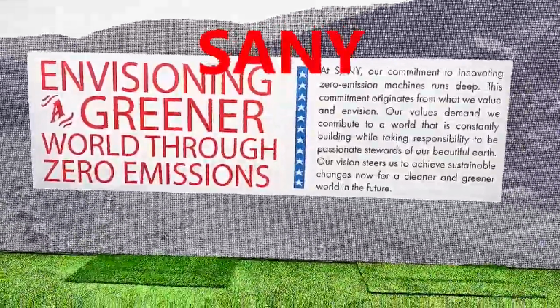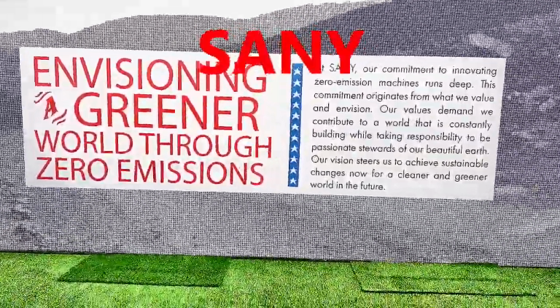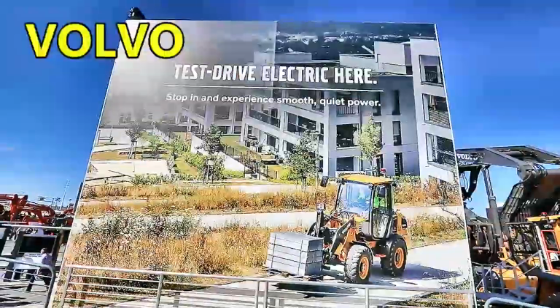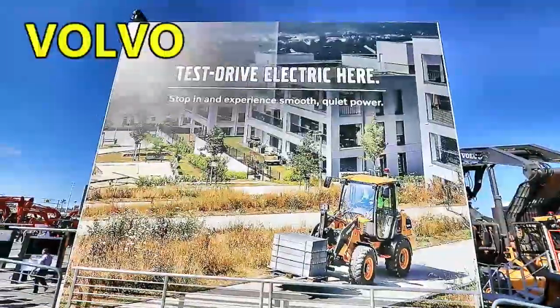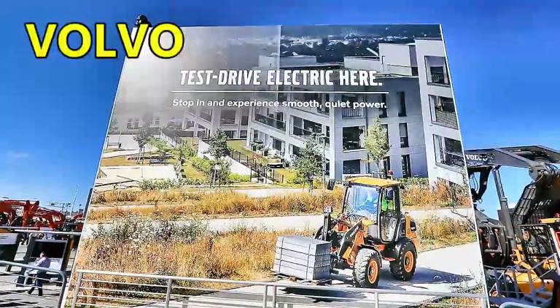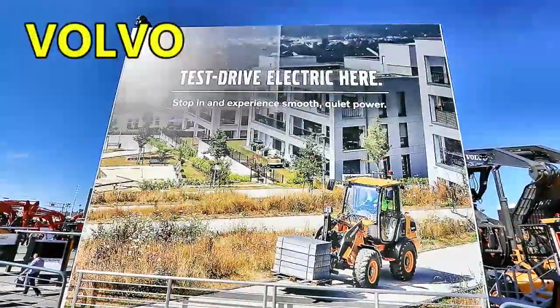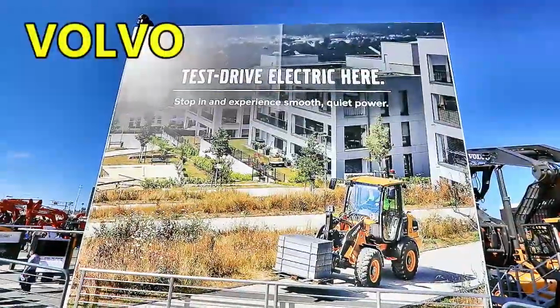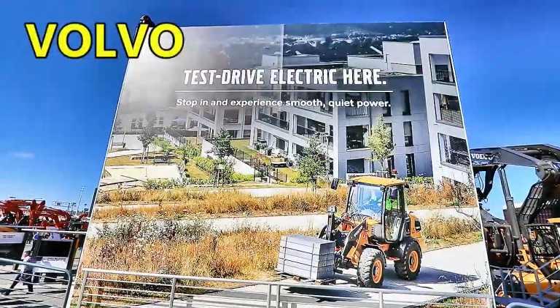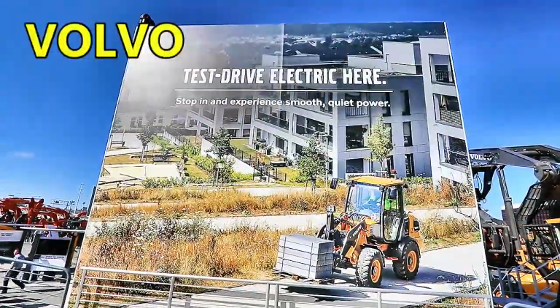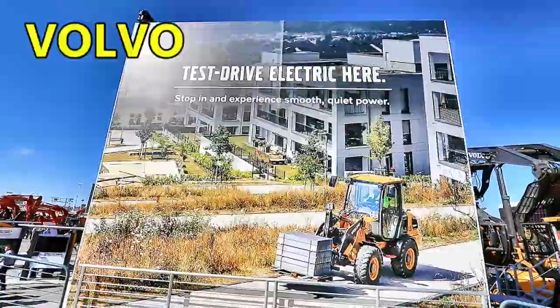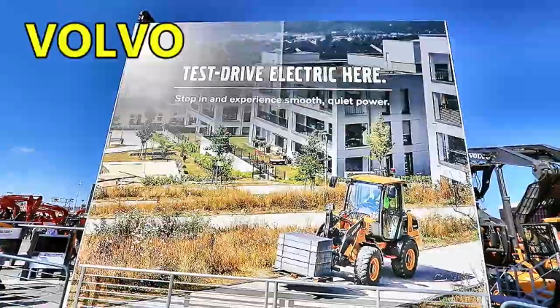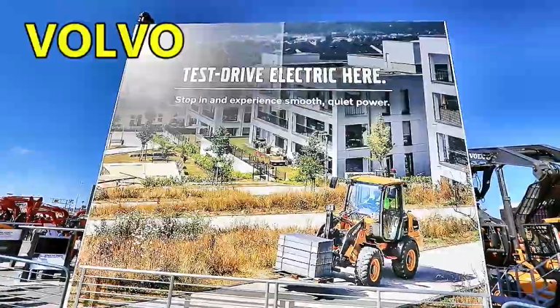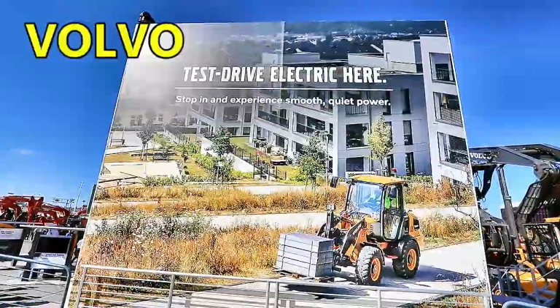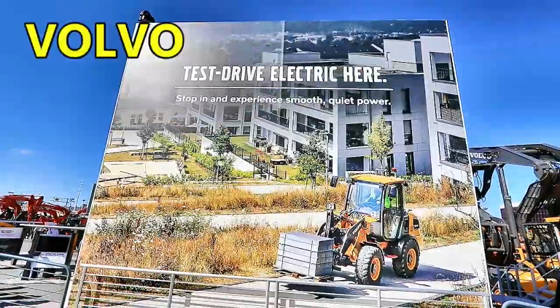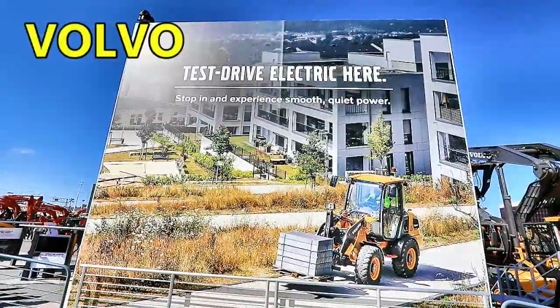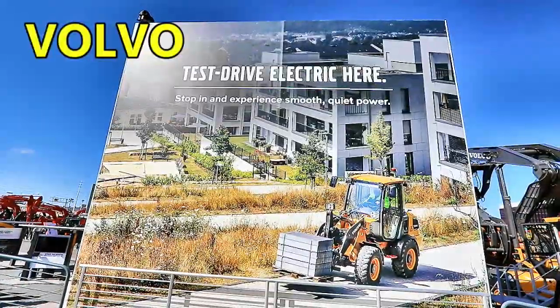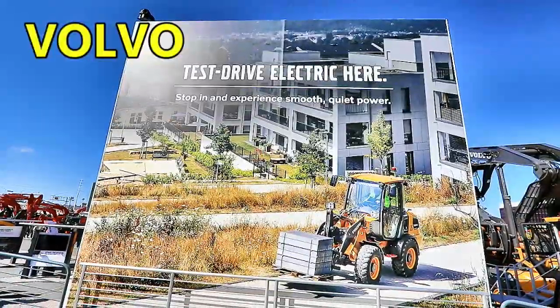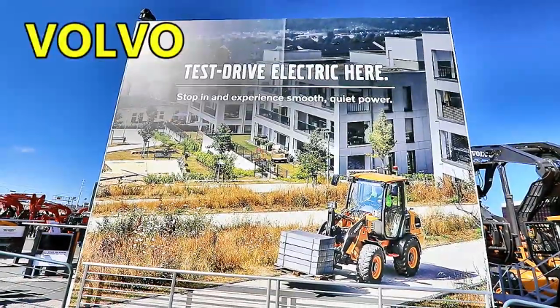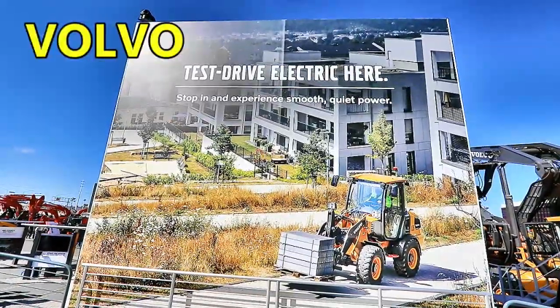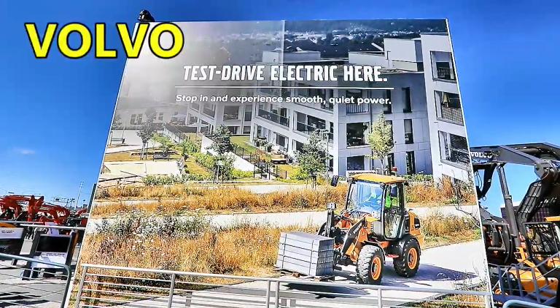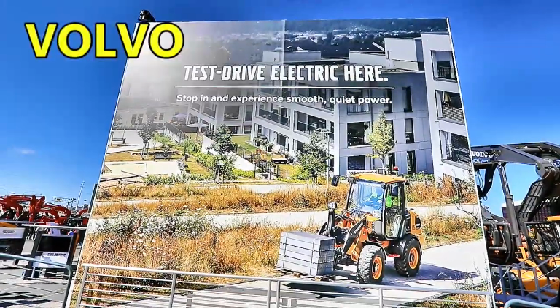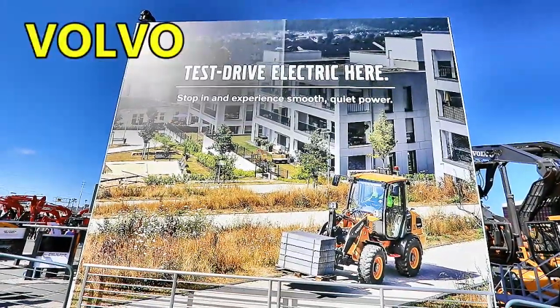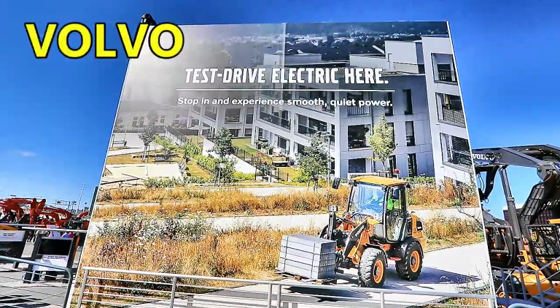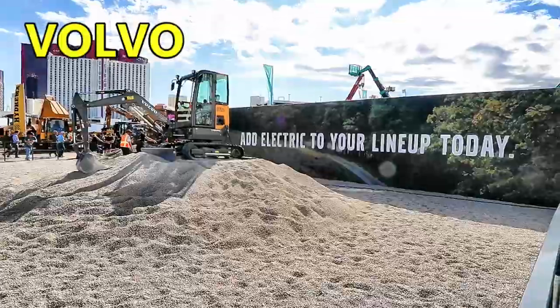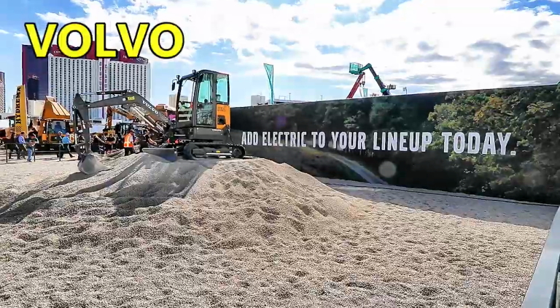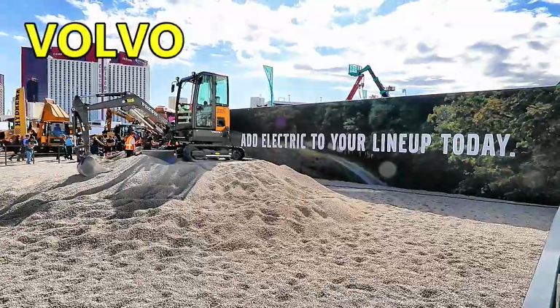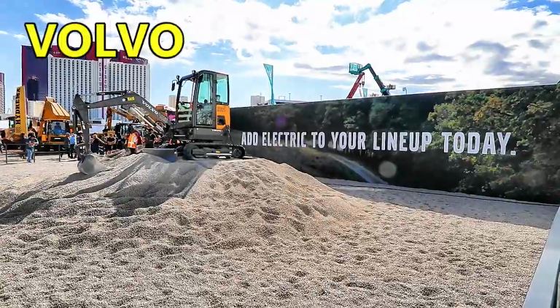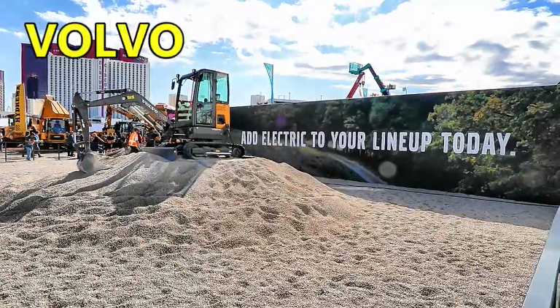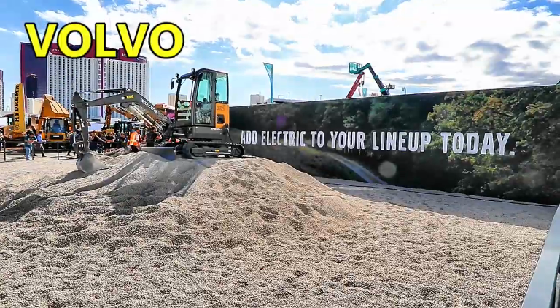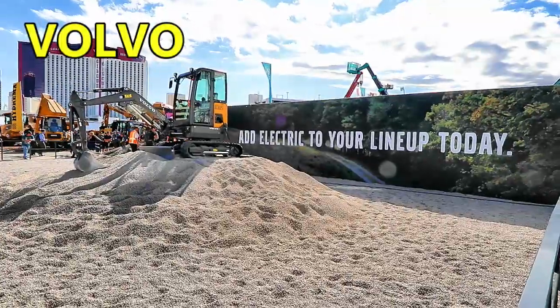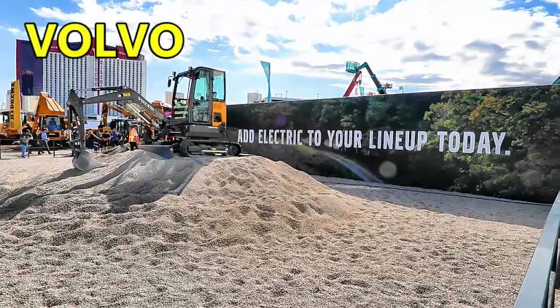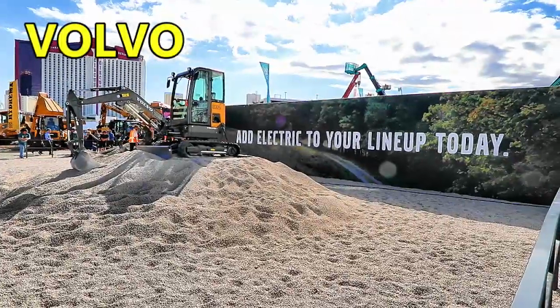Added to all Volvo excavators in the next few years, as part of Volvo's electrification roadmap.